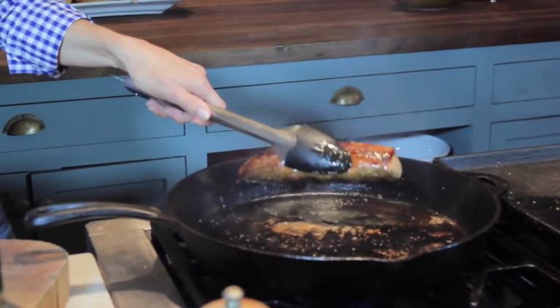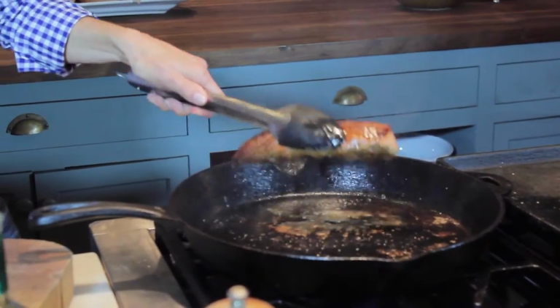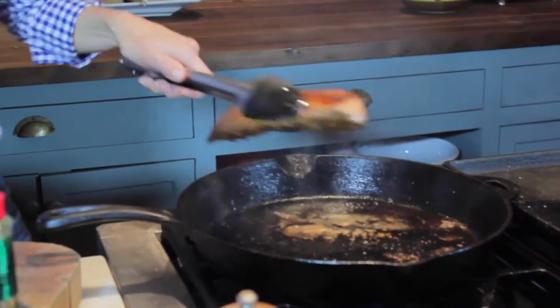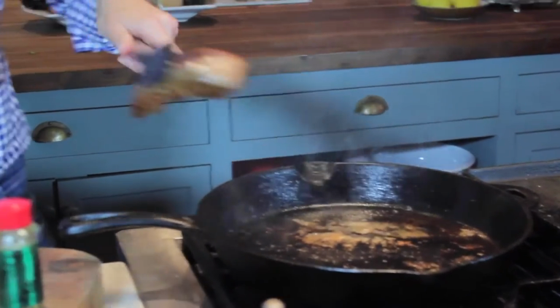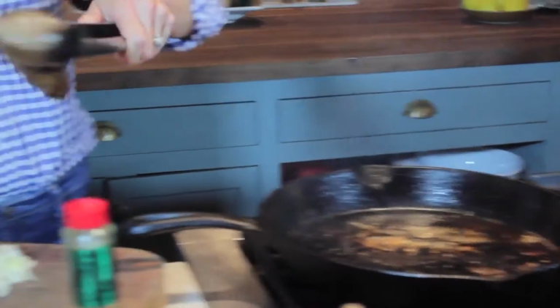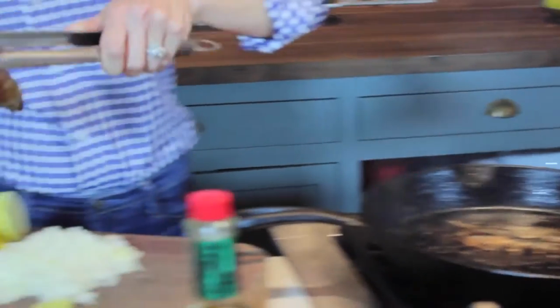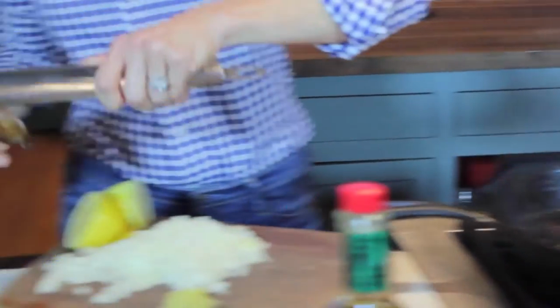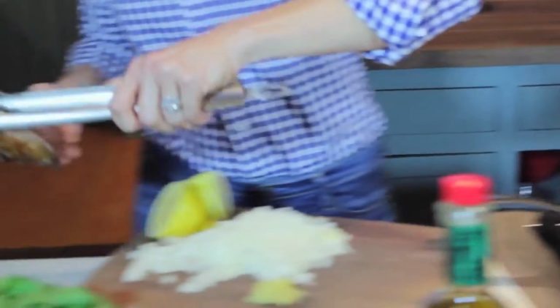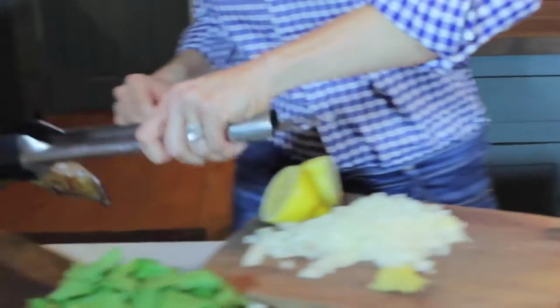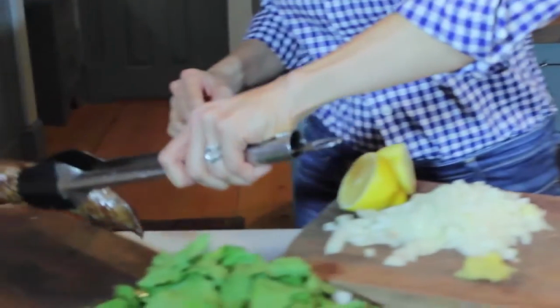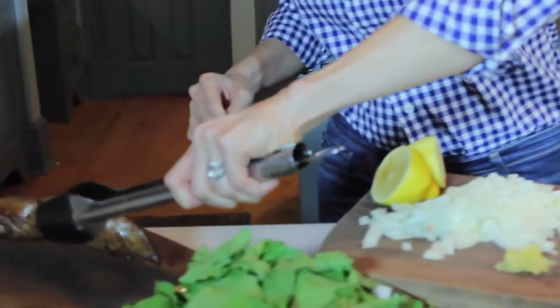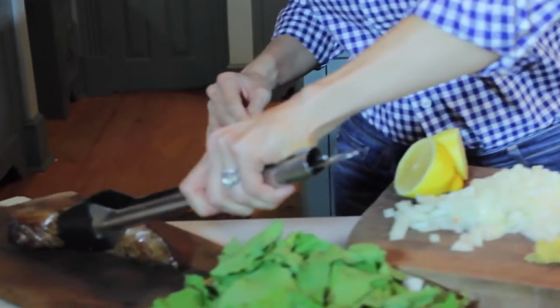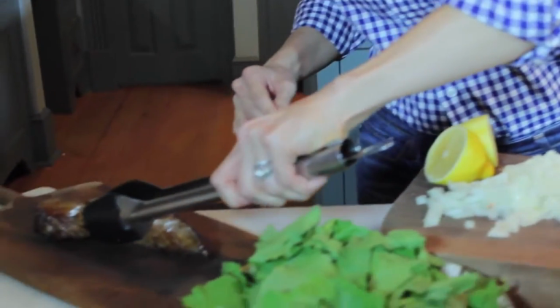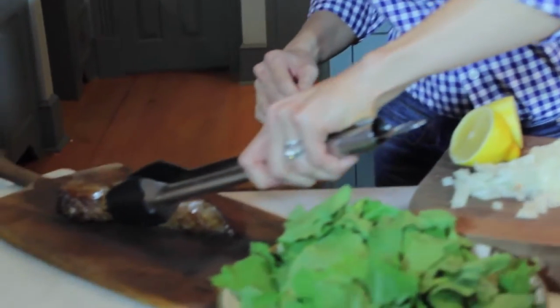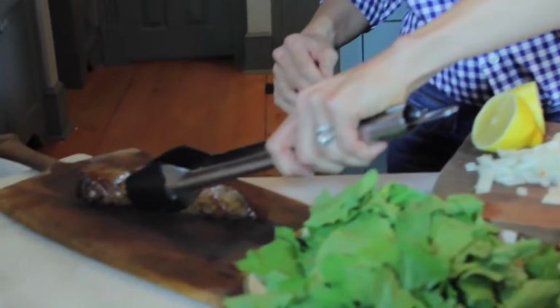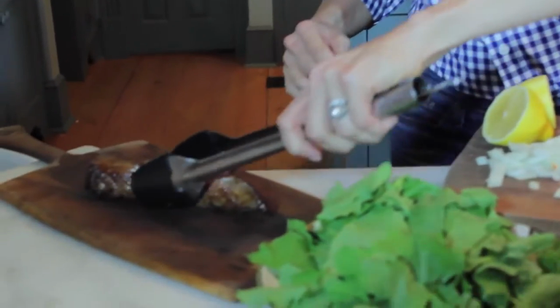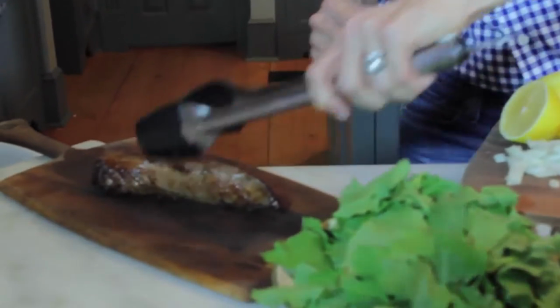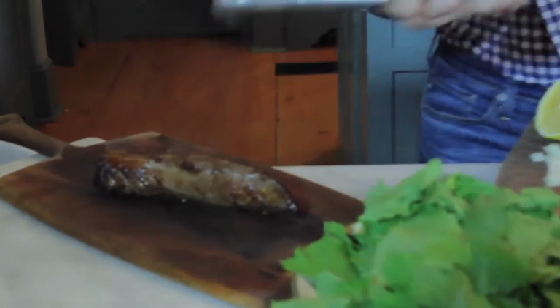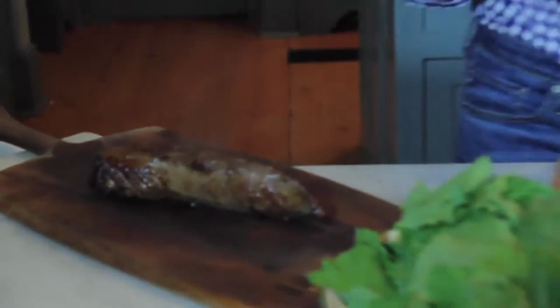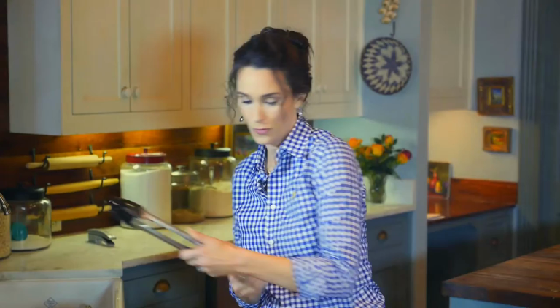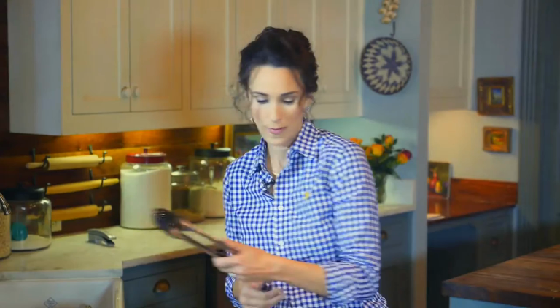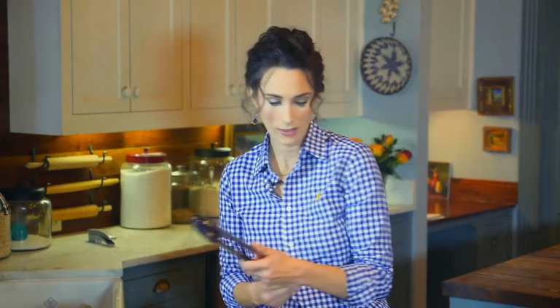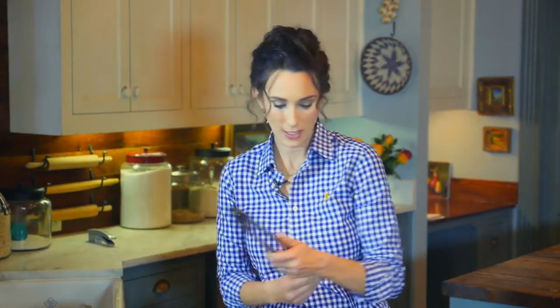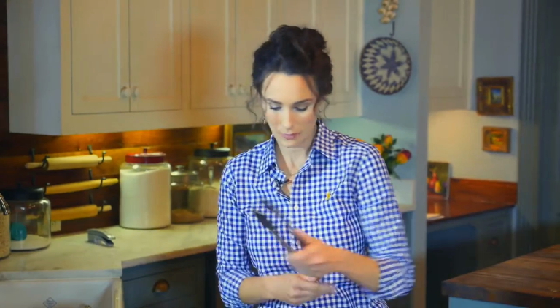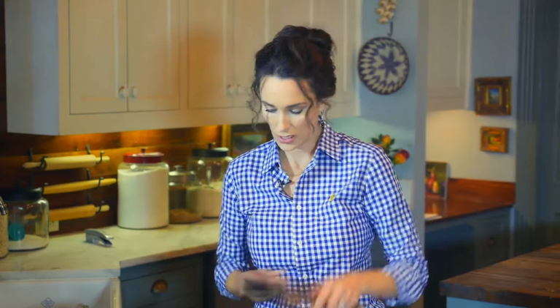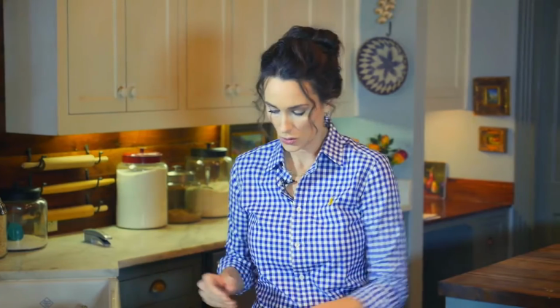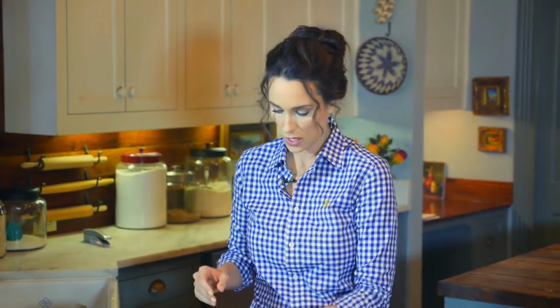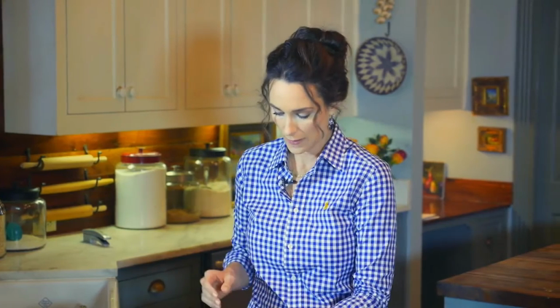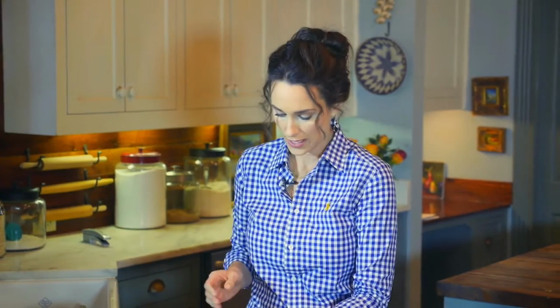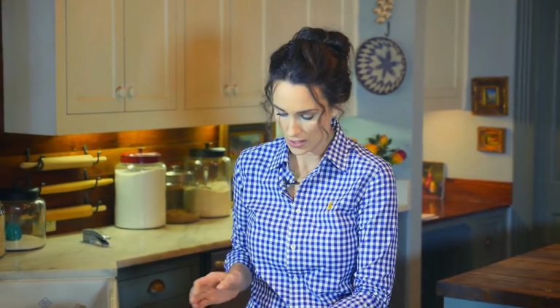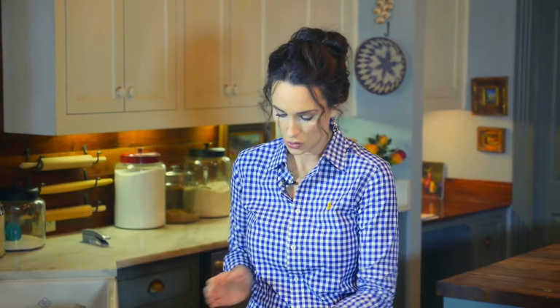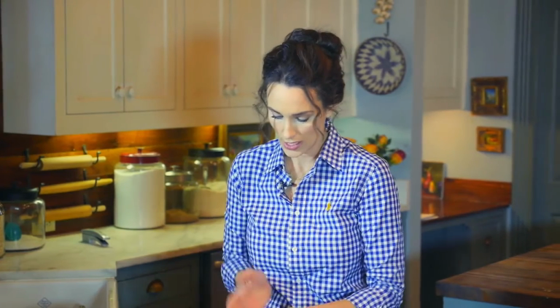I'm going to remove it to a cutting board and let it rest for about 10 minutes while I make these greens.